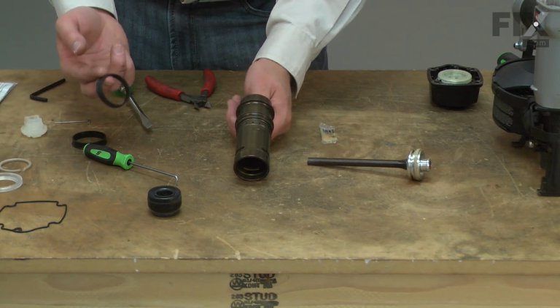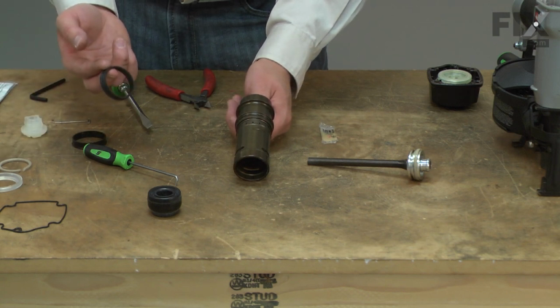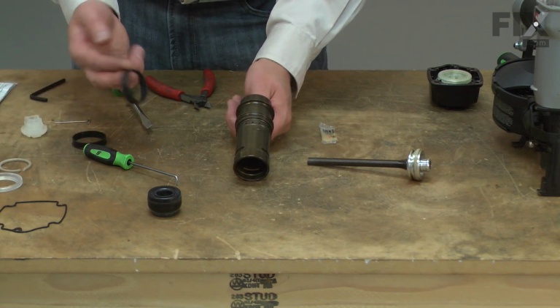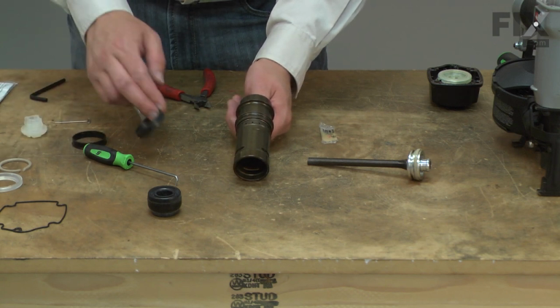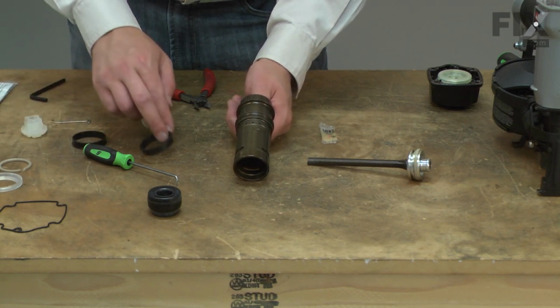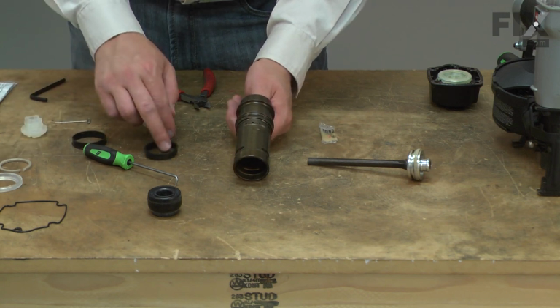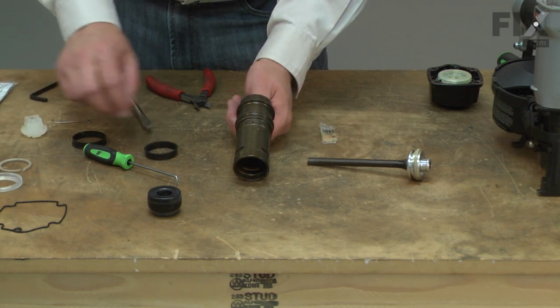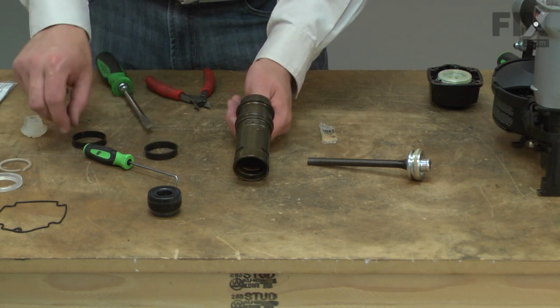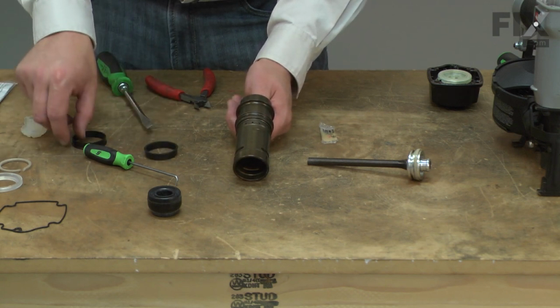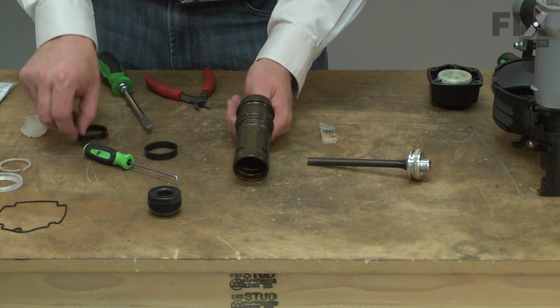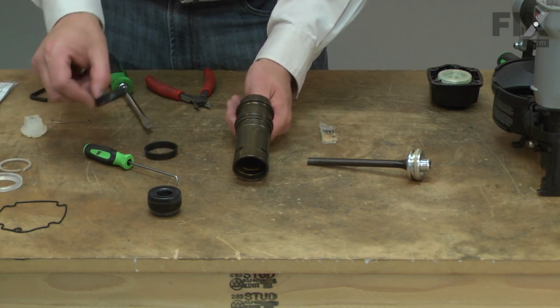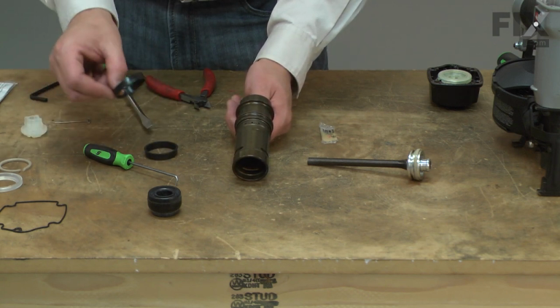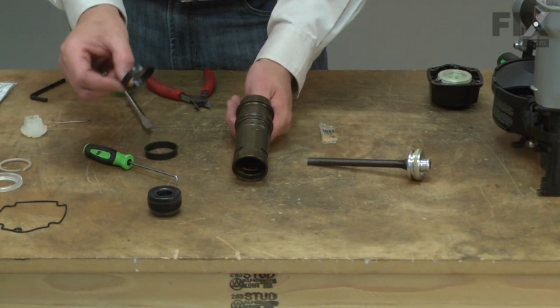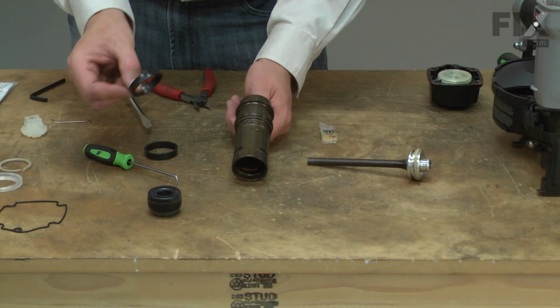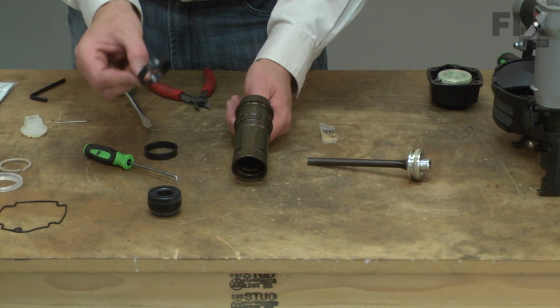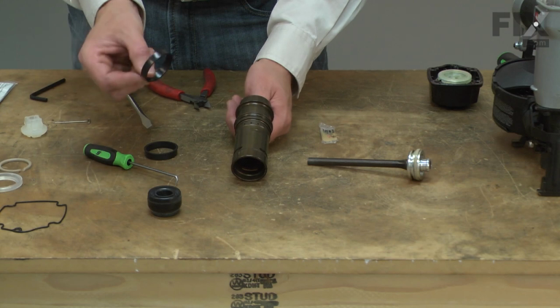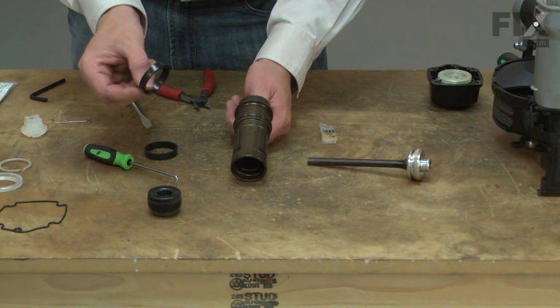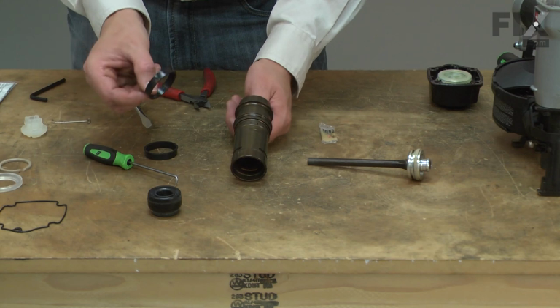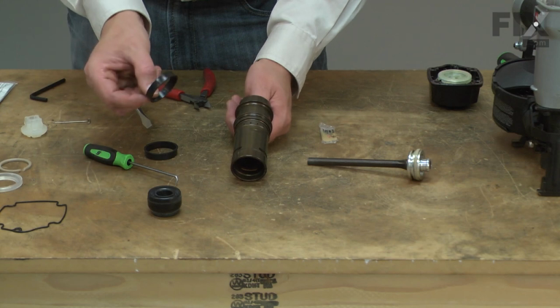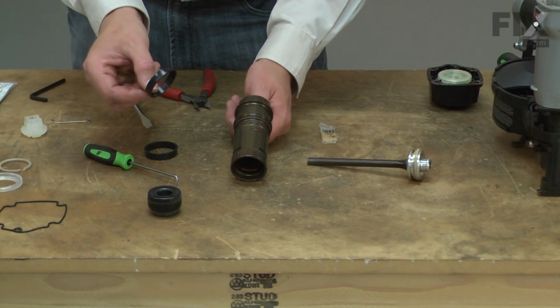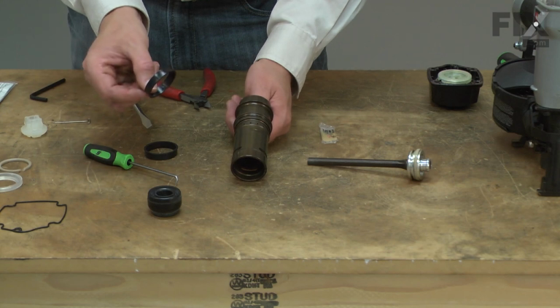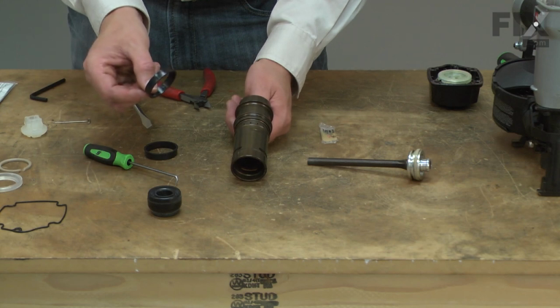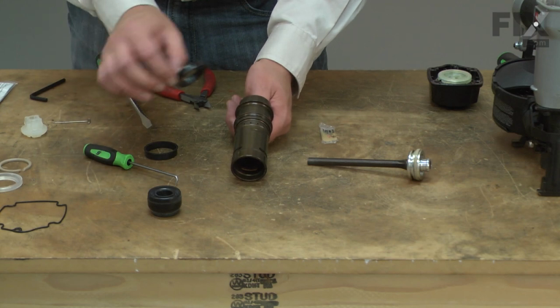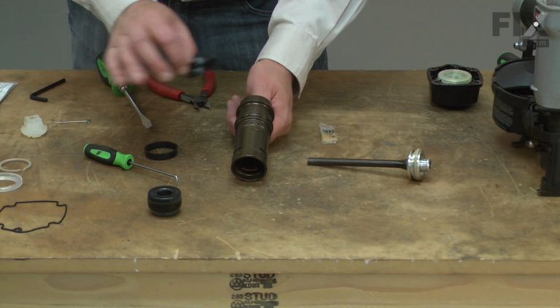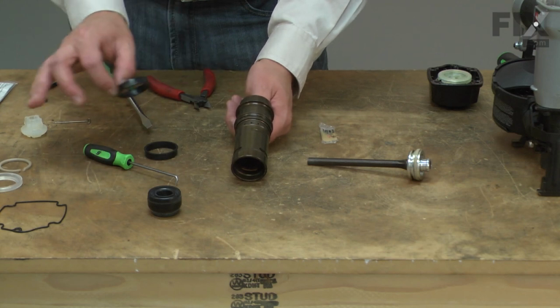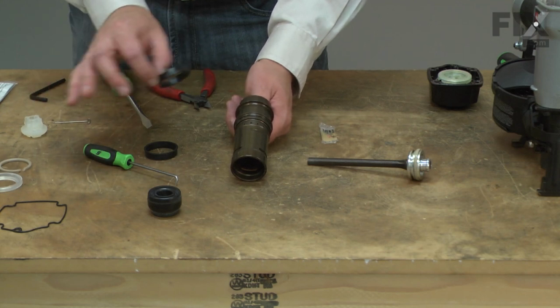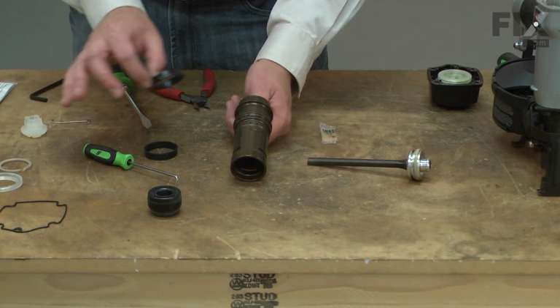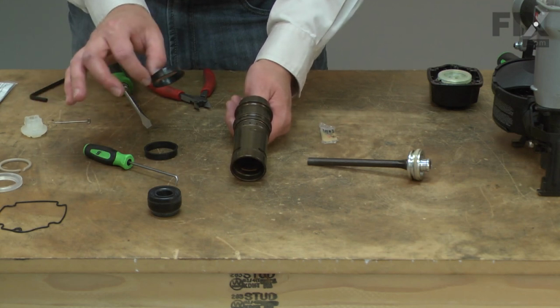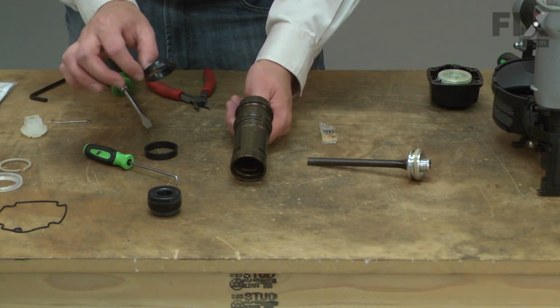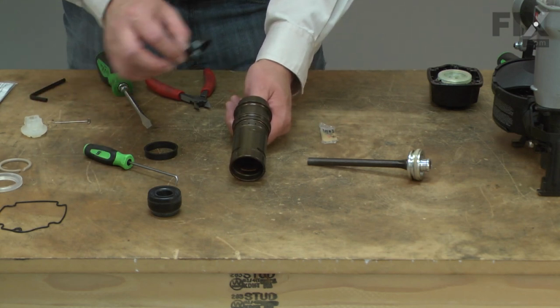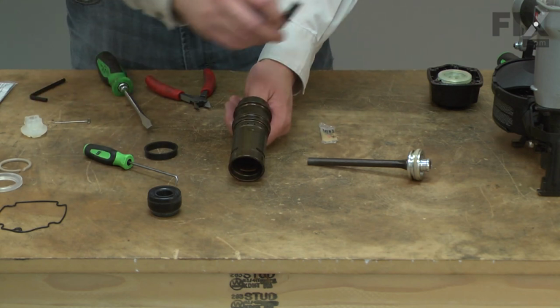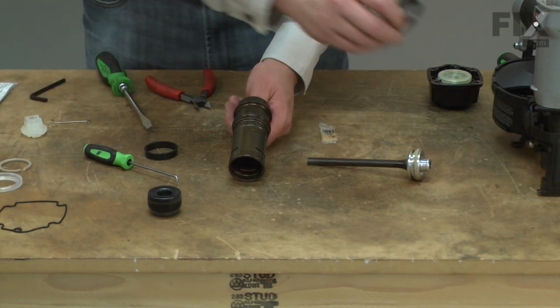As I replace each piece, I want to make sure that I discard the old piece so I don't get anything mixed up.